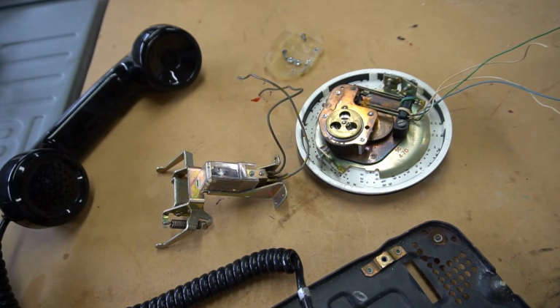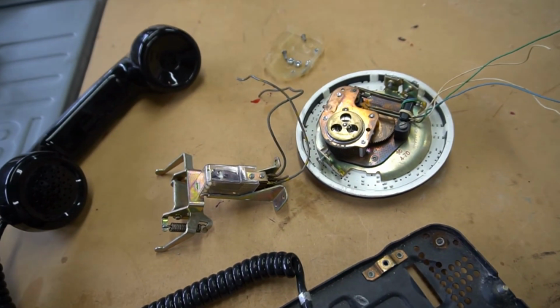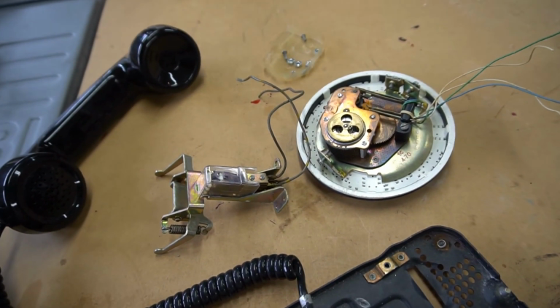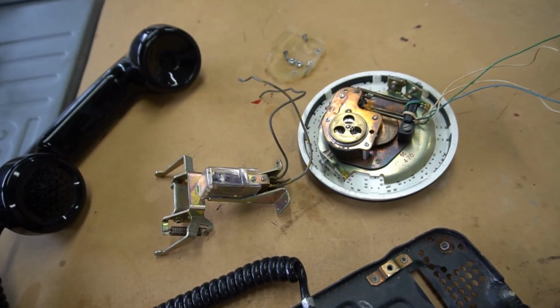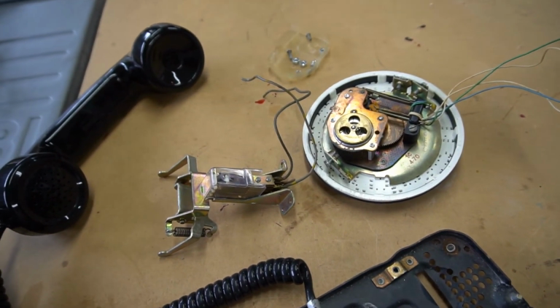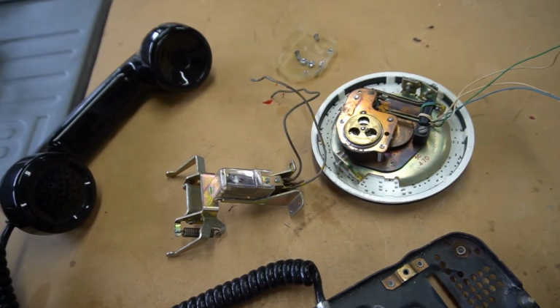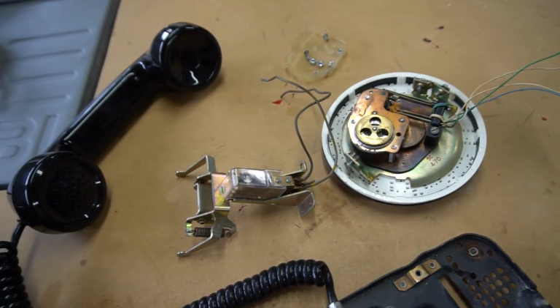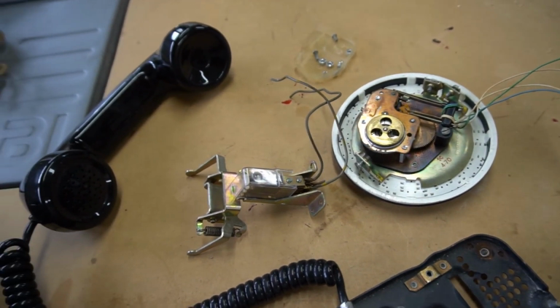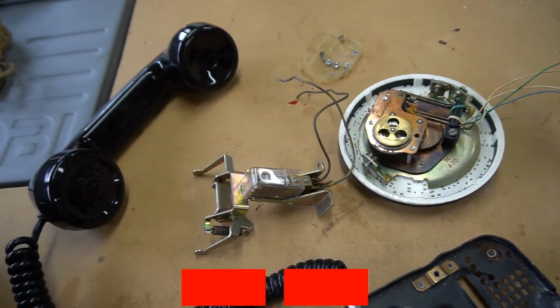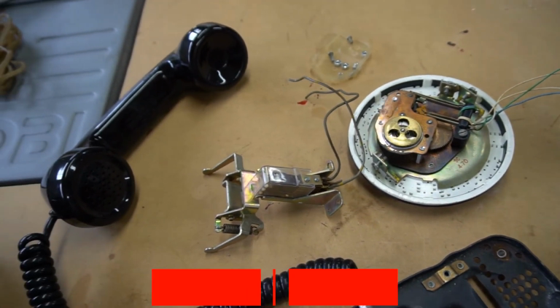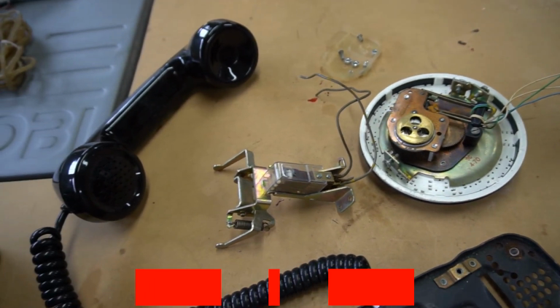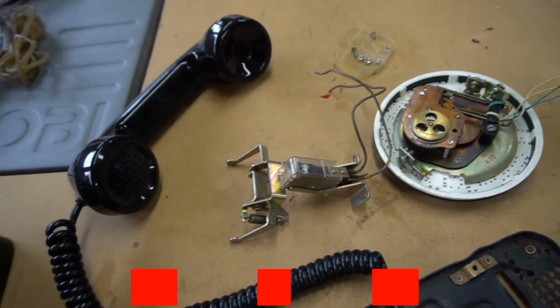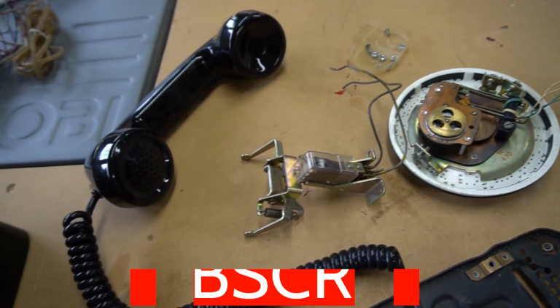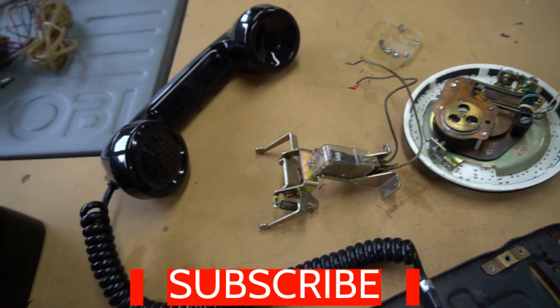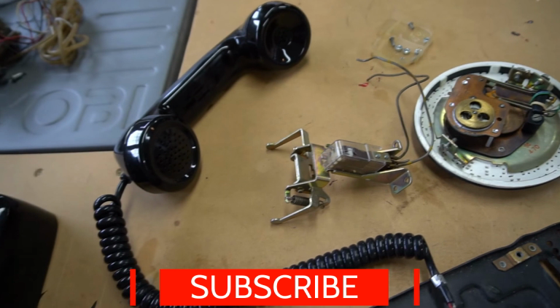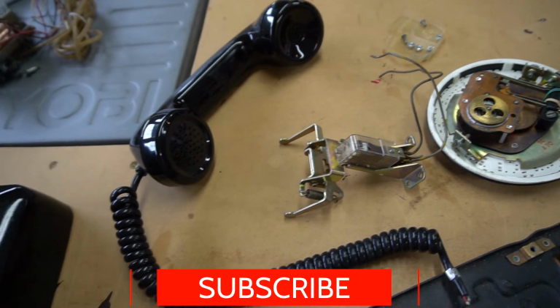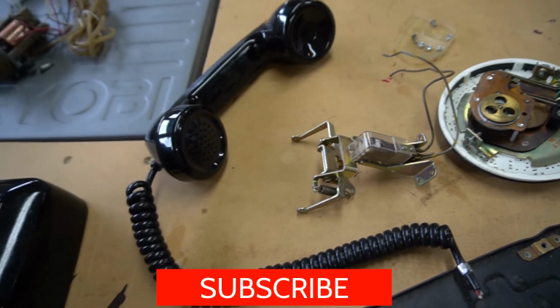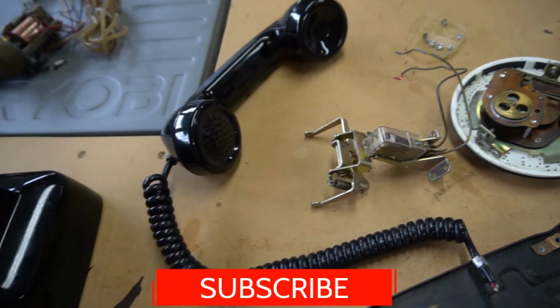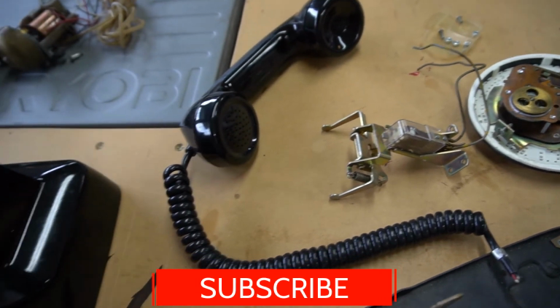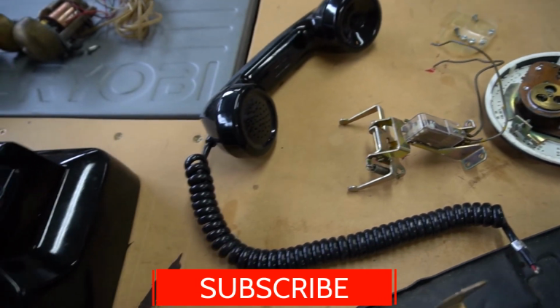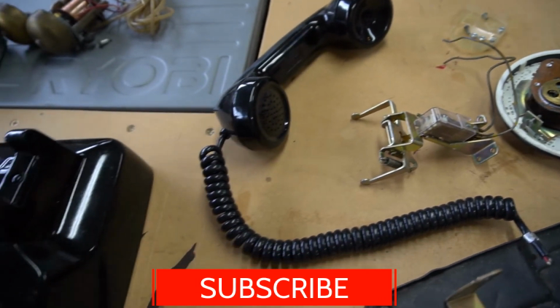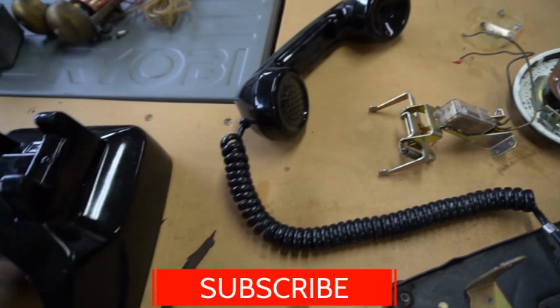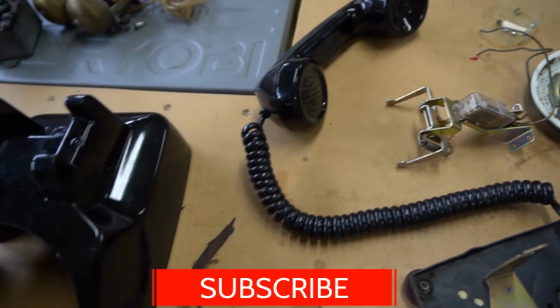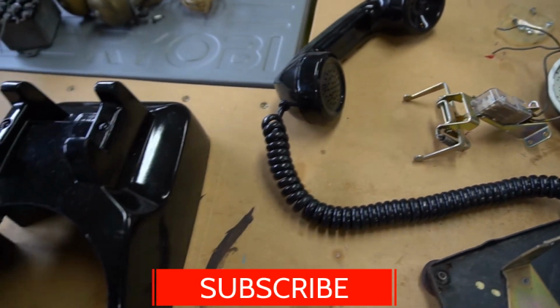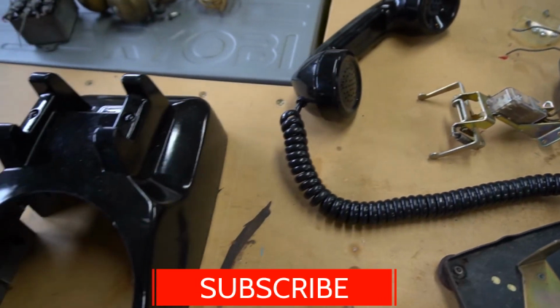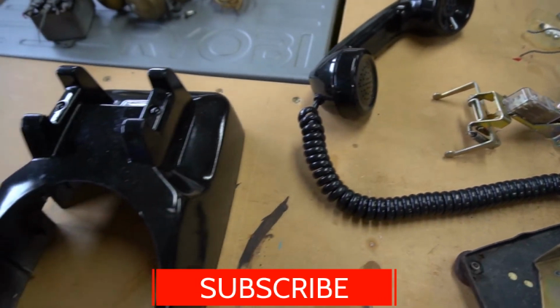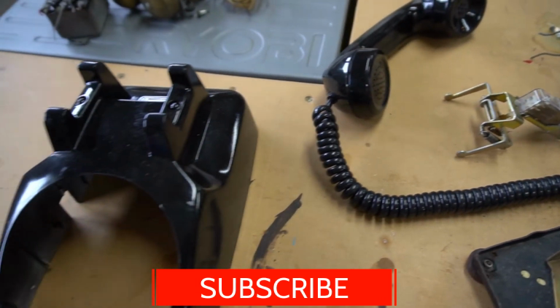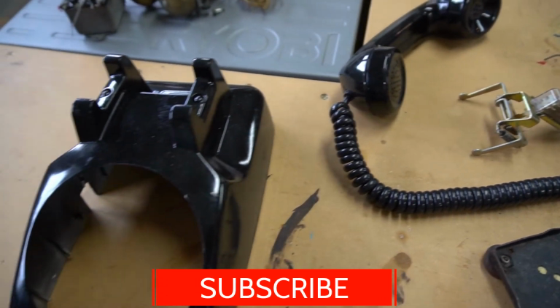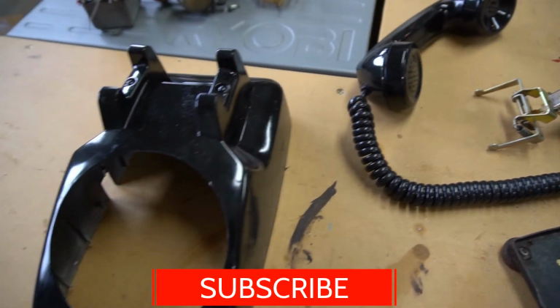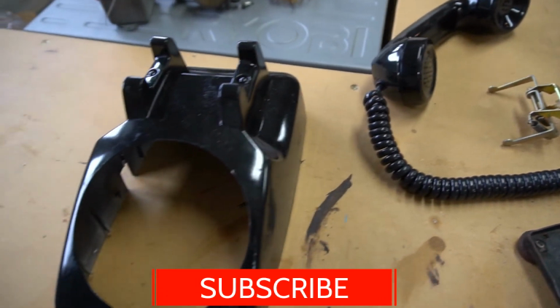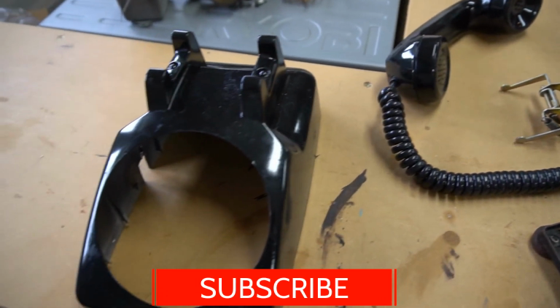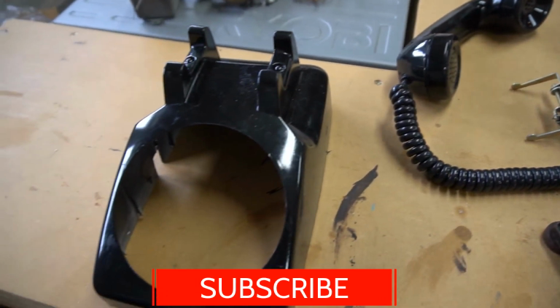And while we're looking at these pieces, that'd be a good reminder to go ahead and subscribe to the channel.